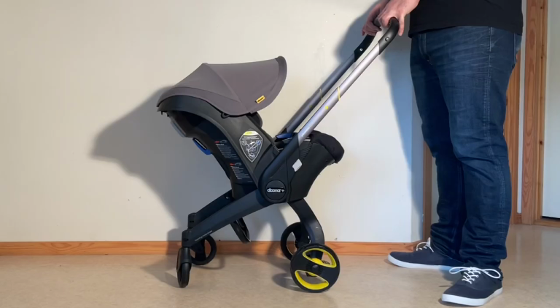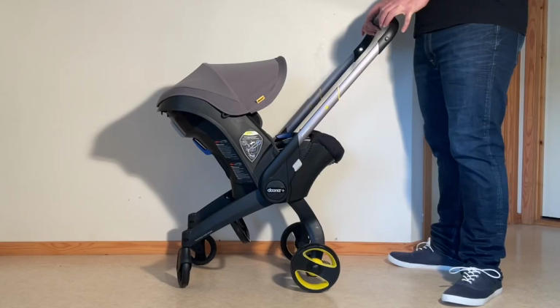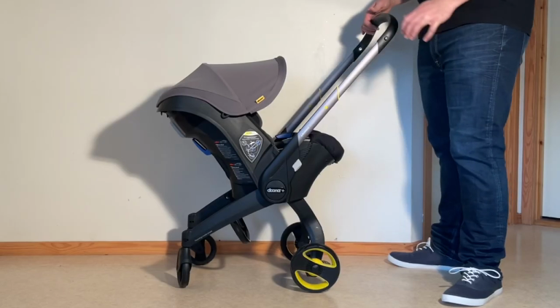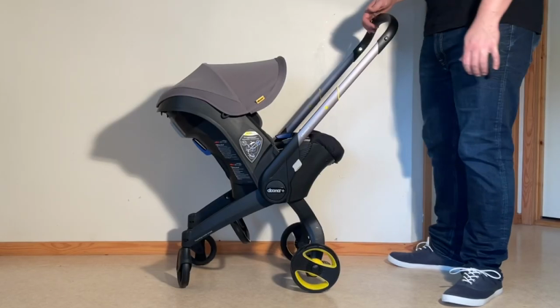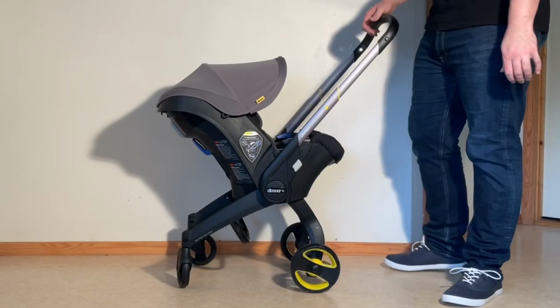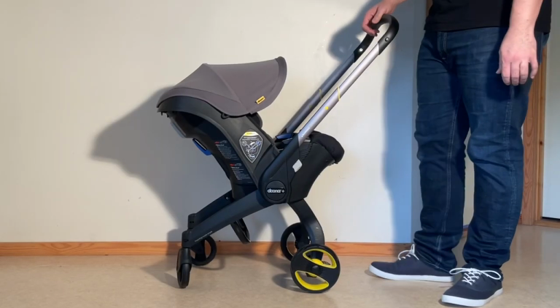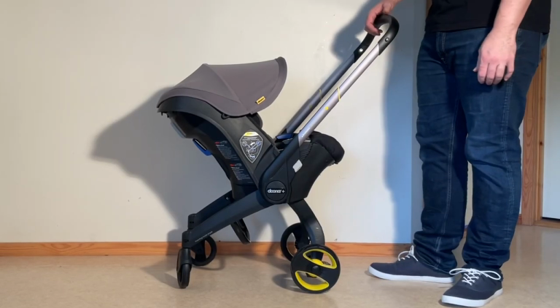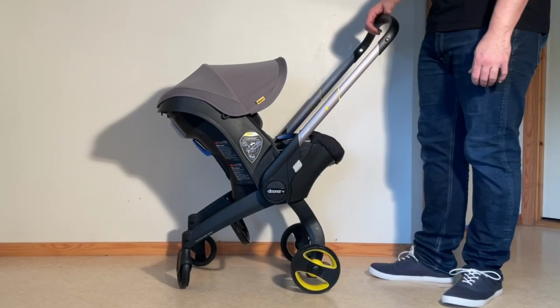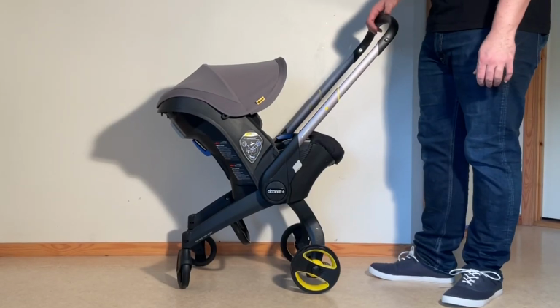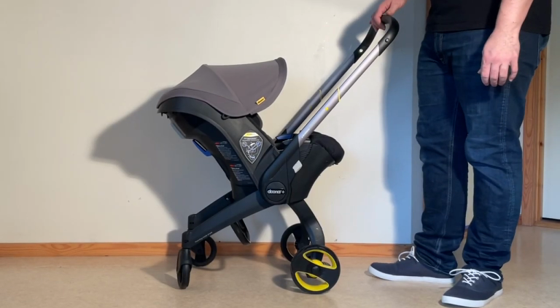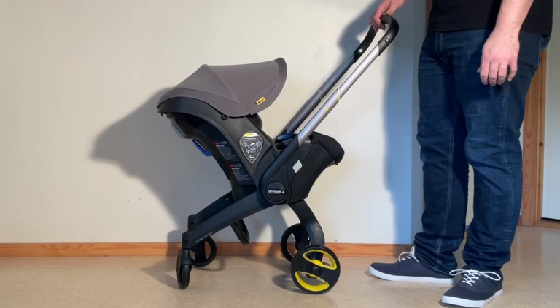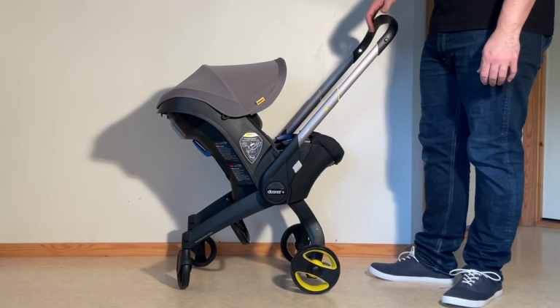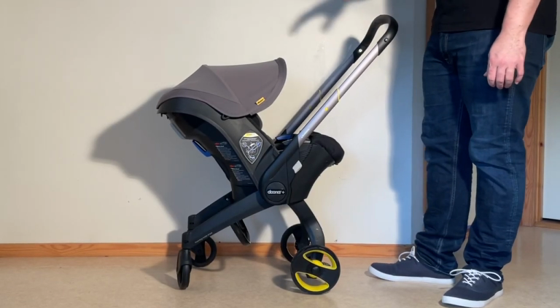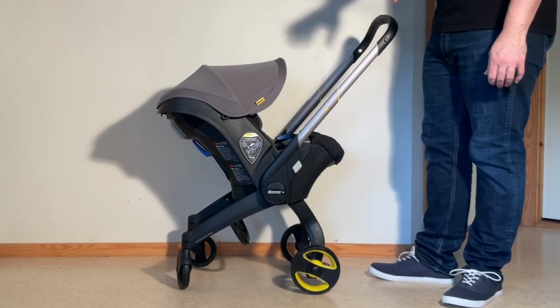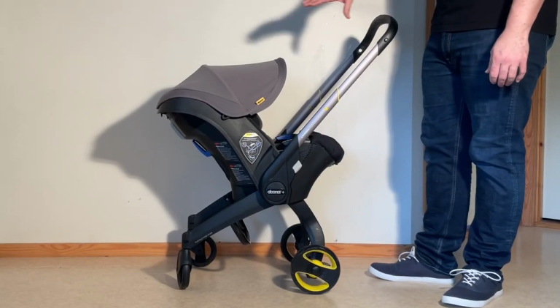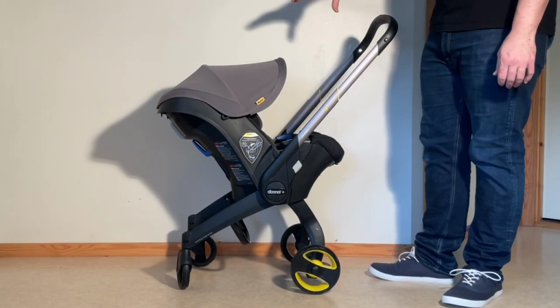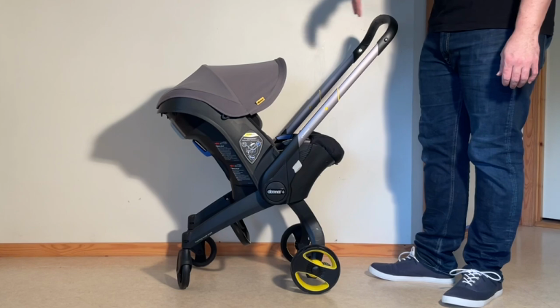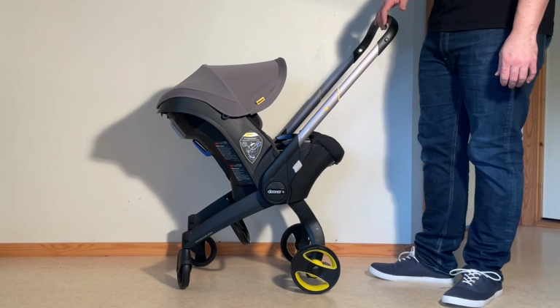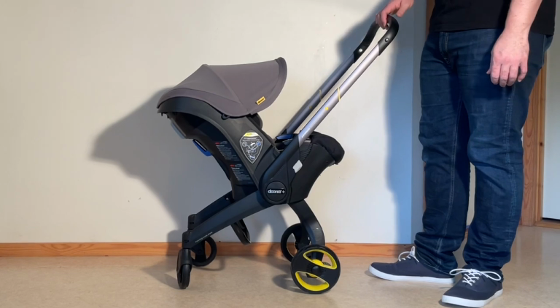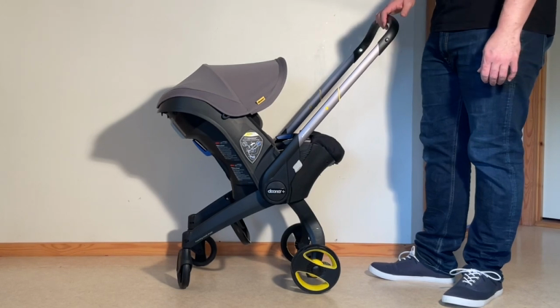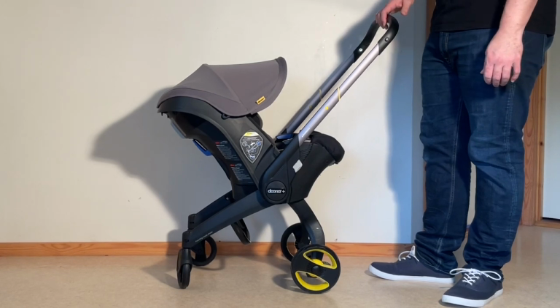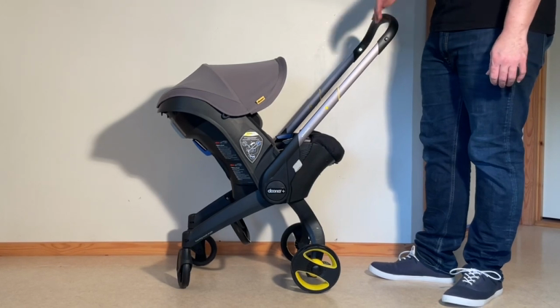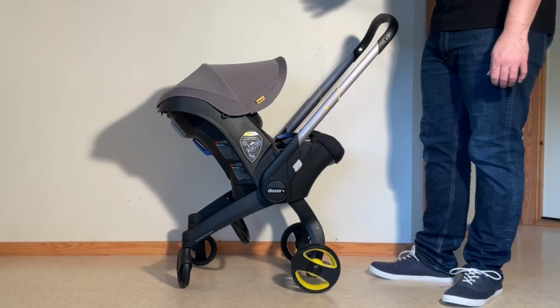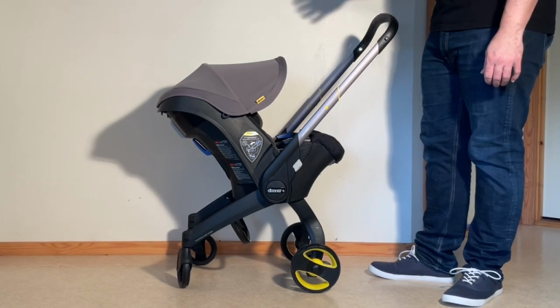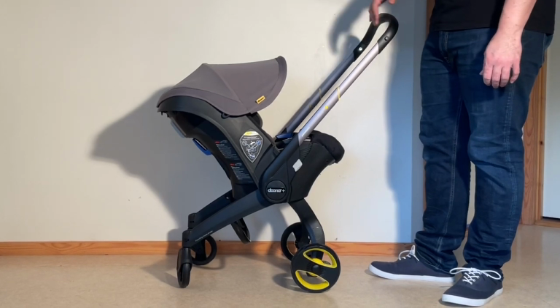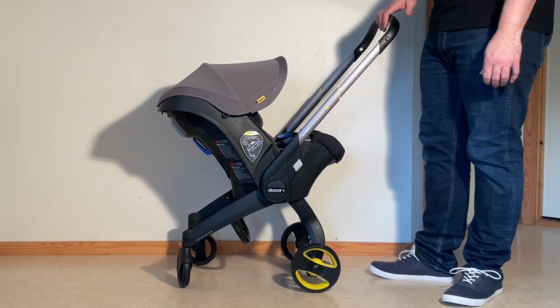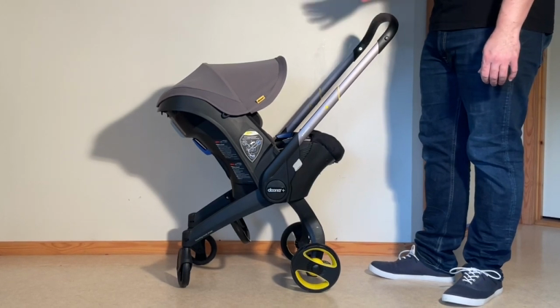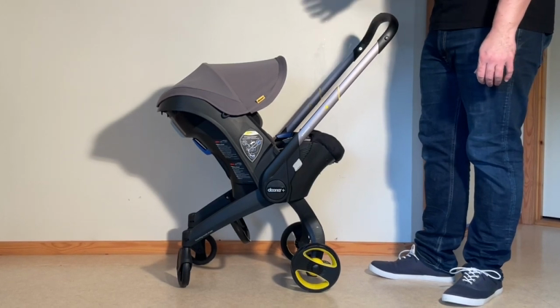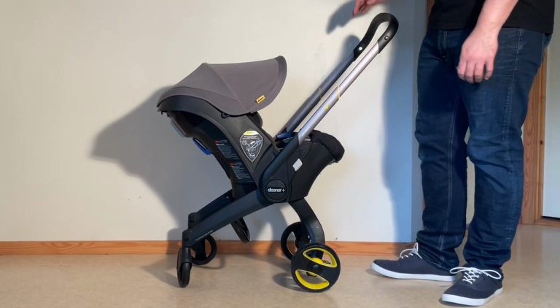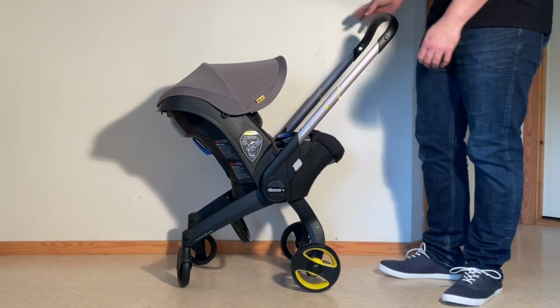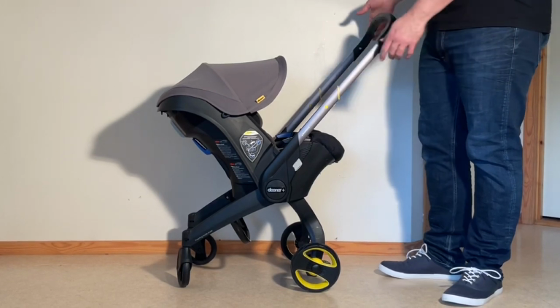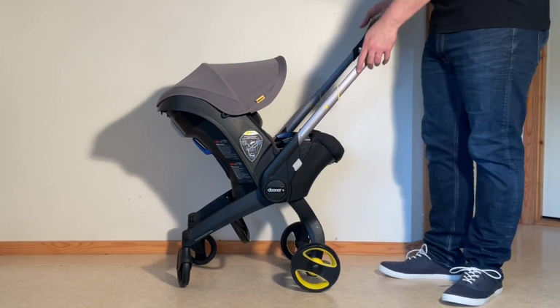This is the Duna Plus and today we're going to show you how to remove all the textiles, in case you need to wash them or conduct small sewing repairs.